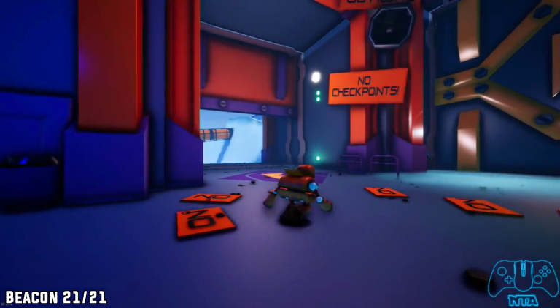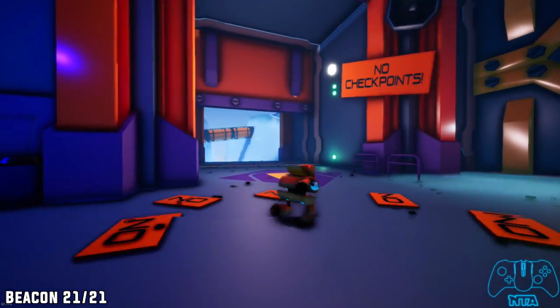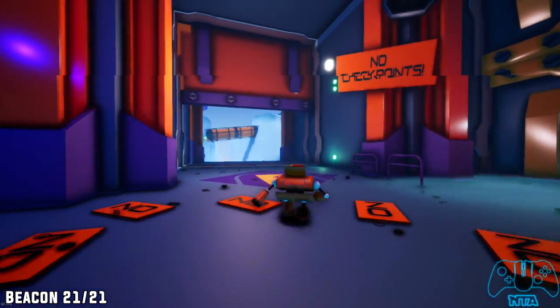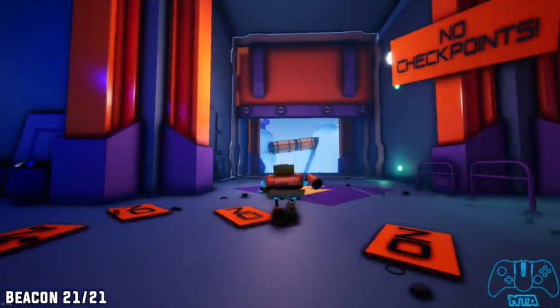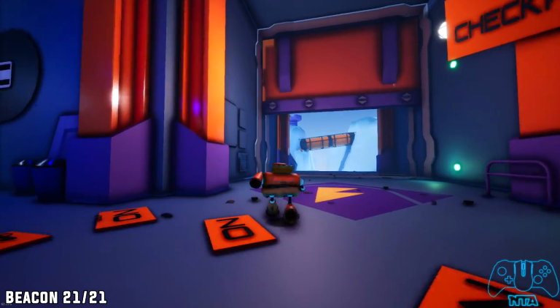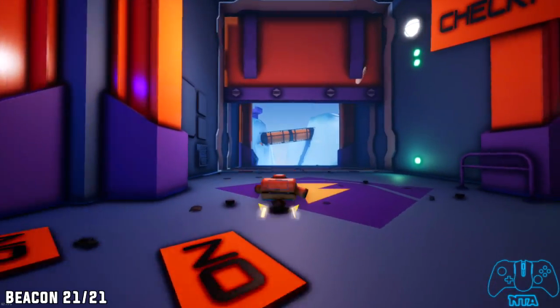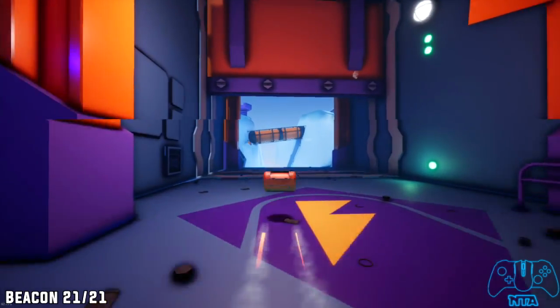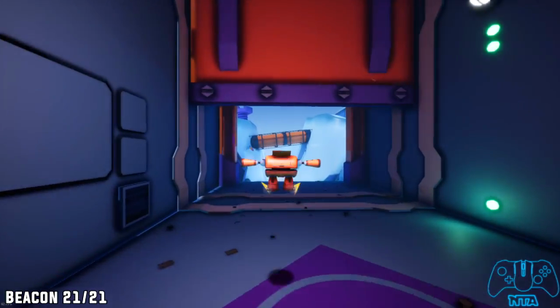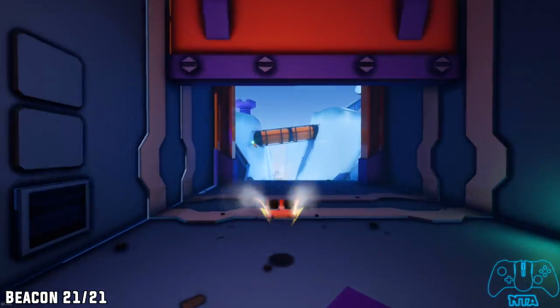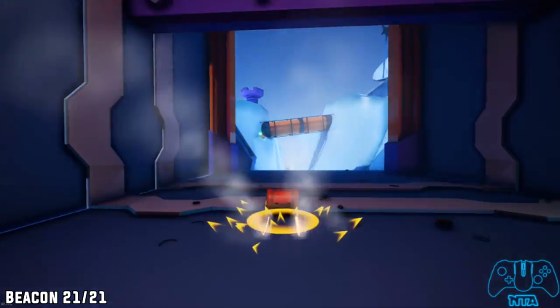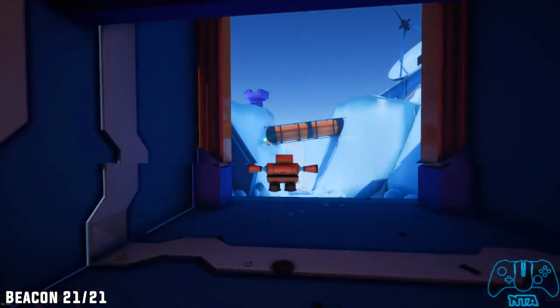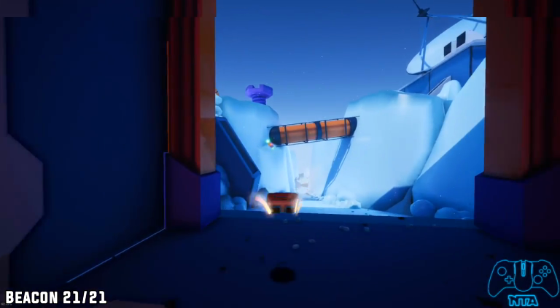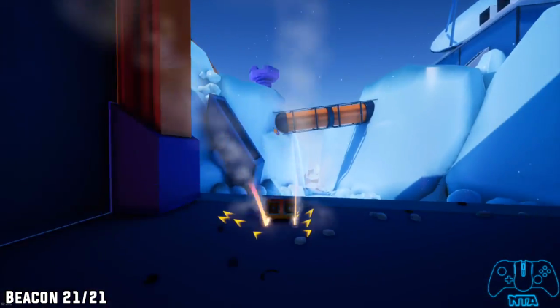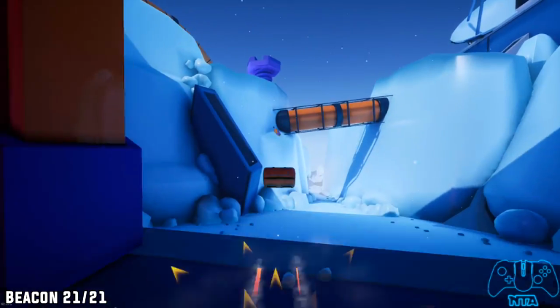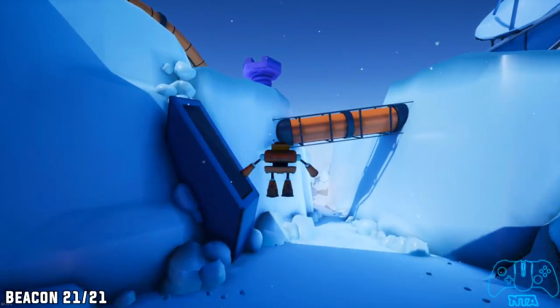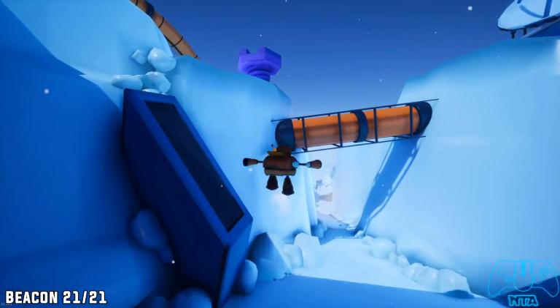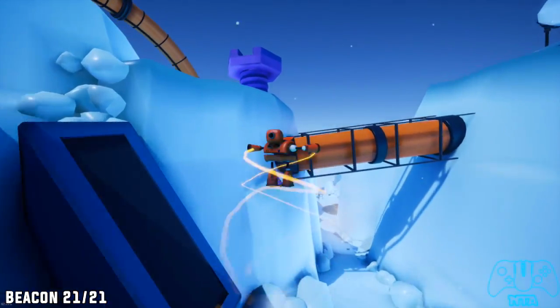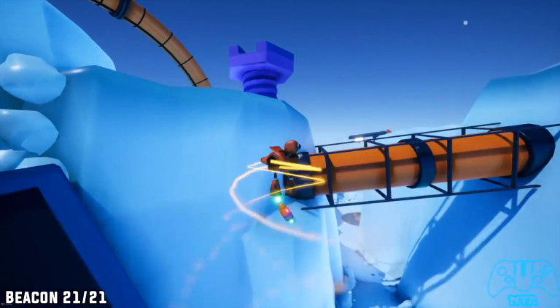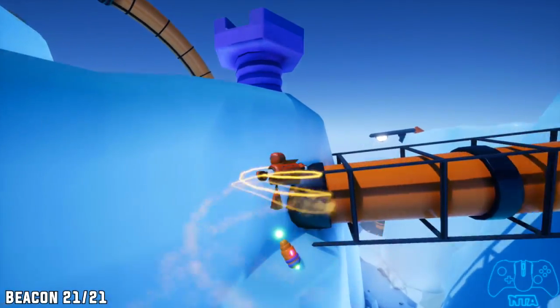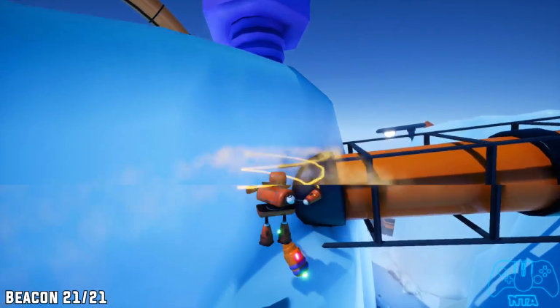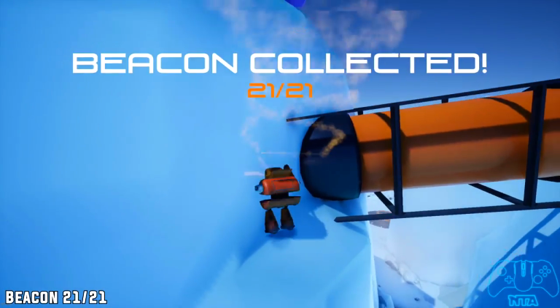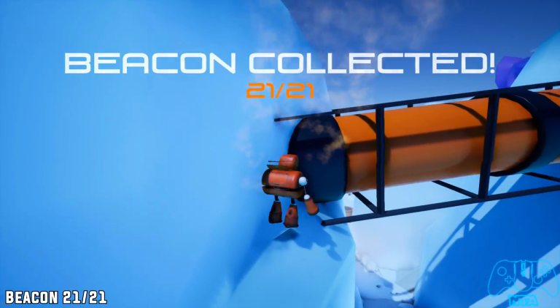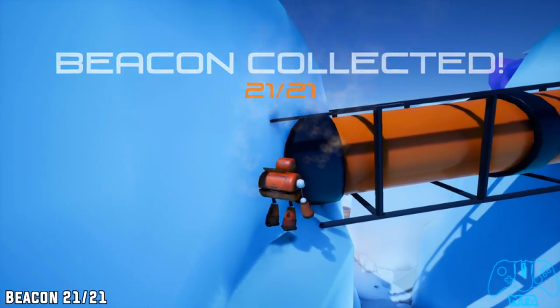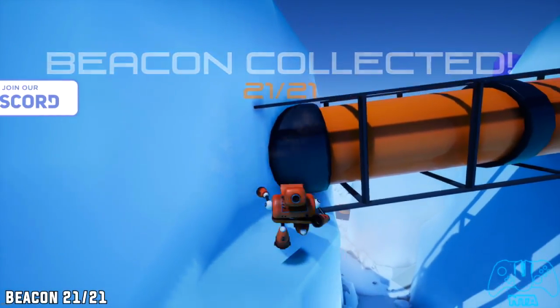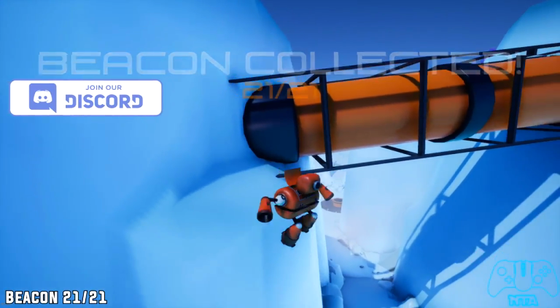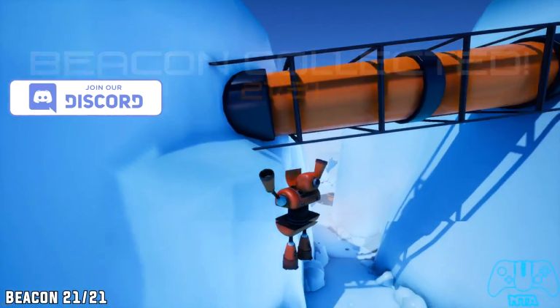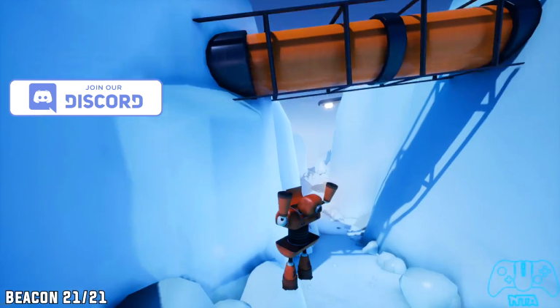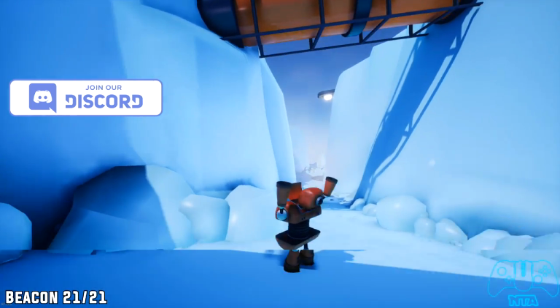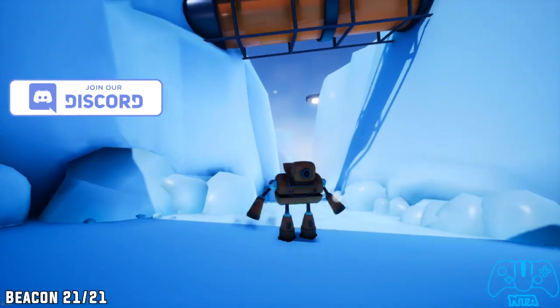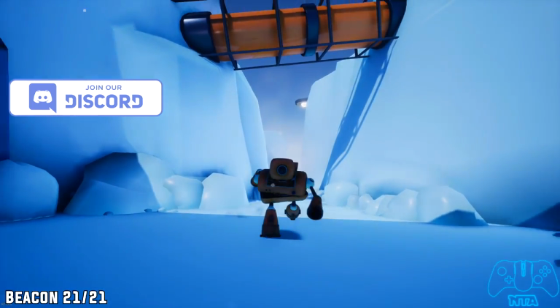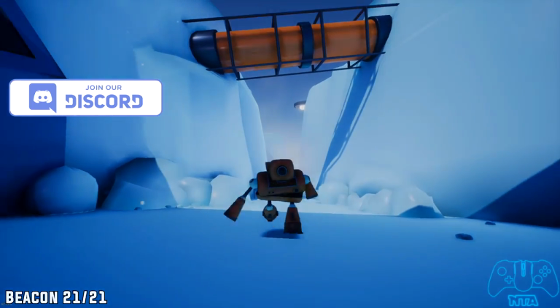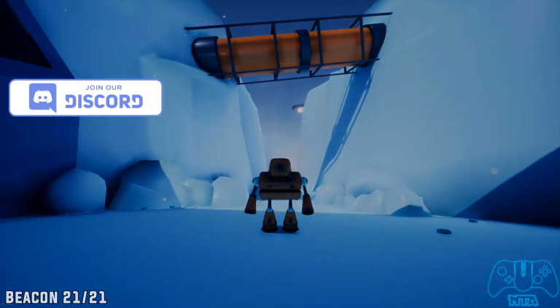Once we get to the secret door or safe door at the very end, you have to do a roll then jump to grab this next beacon.